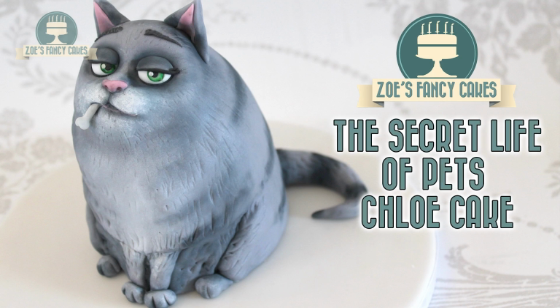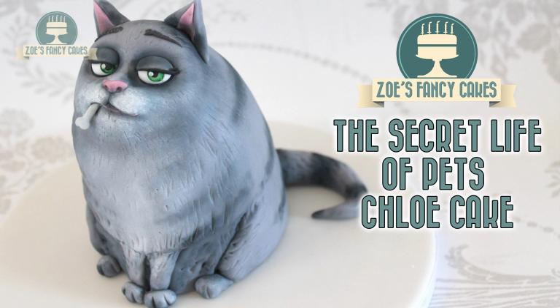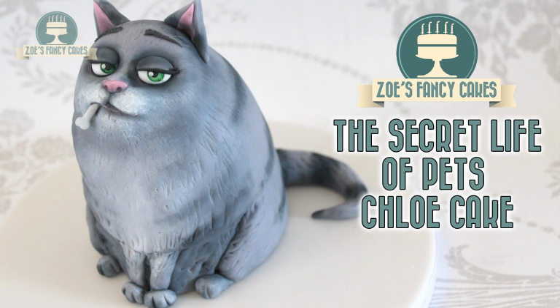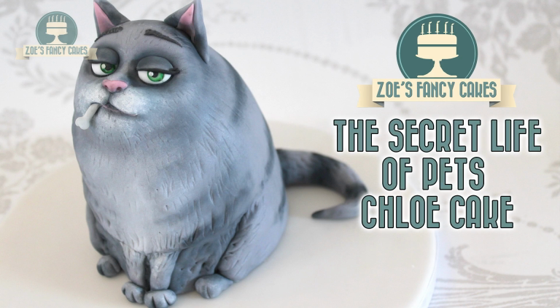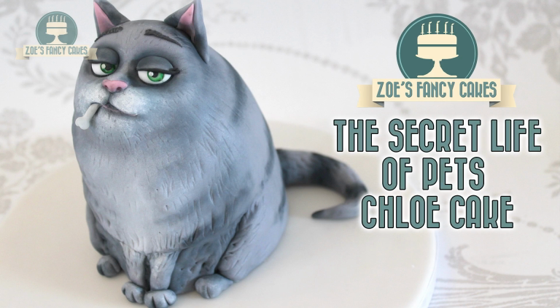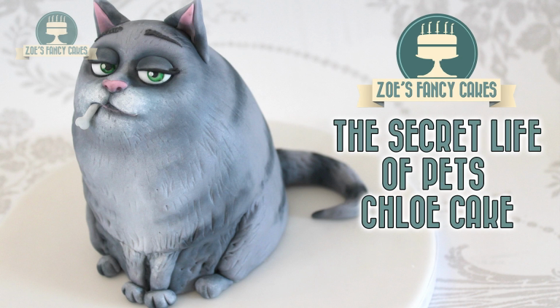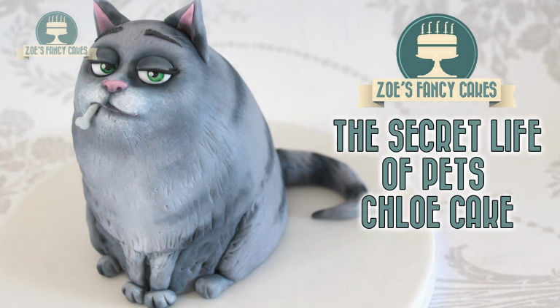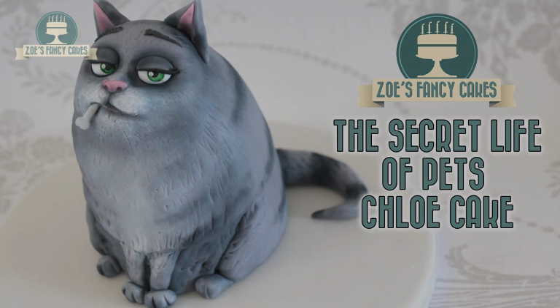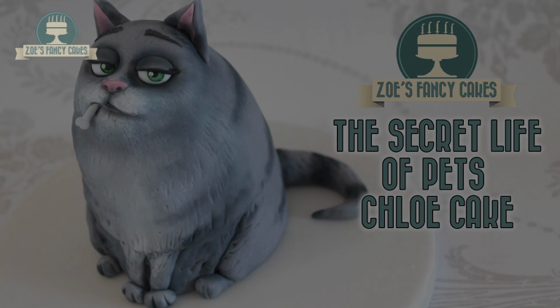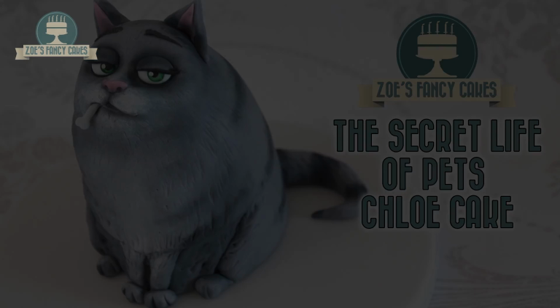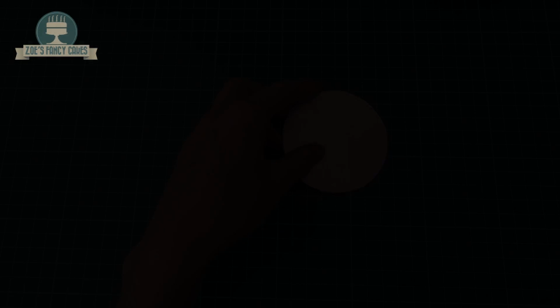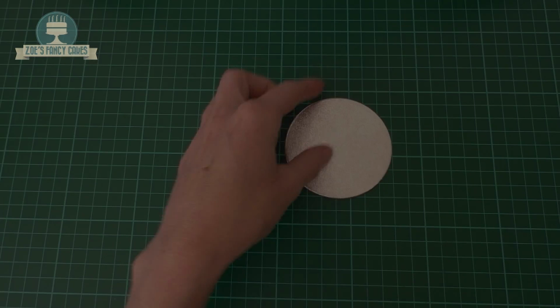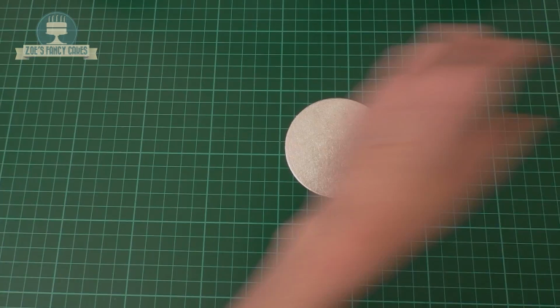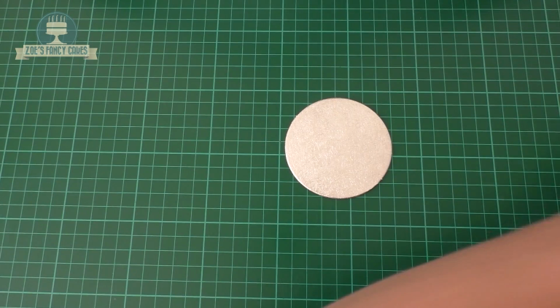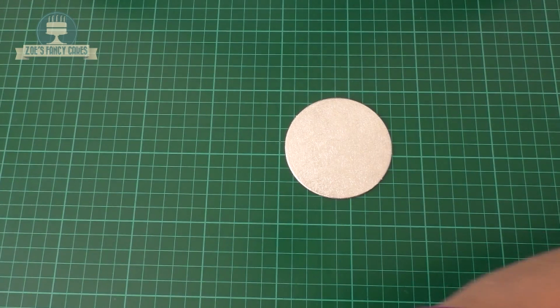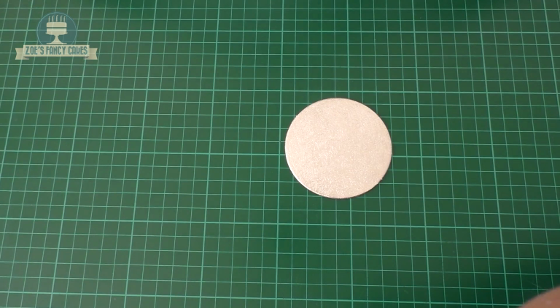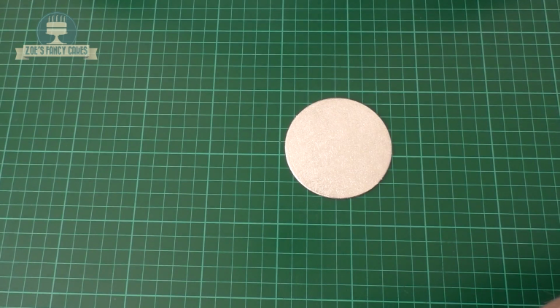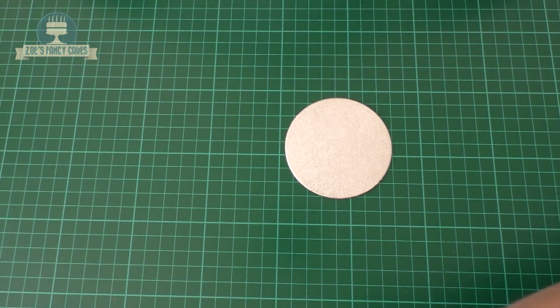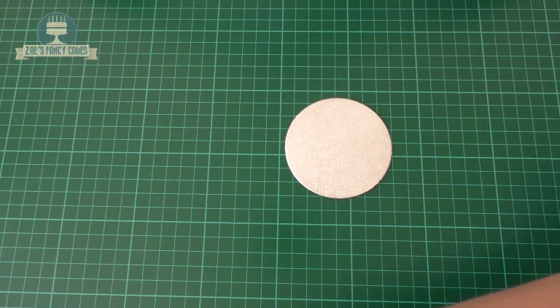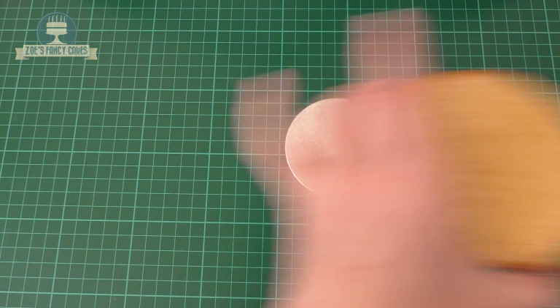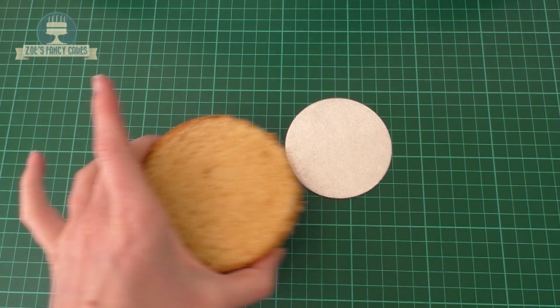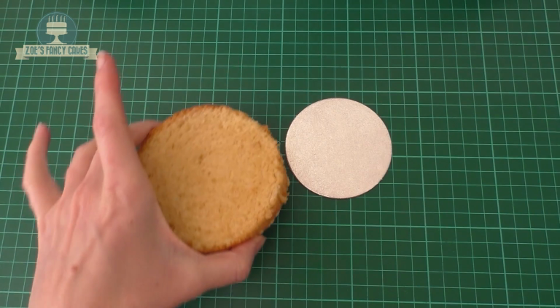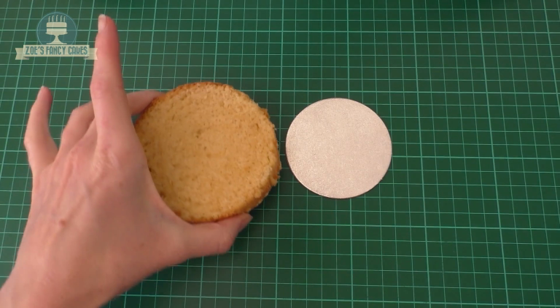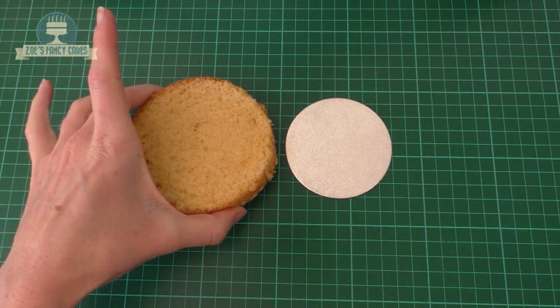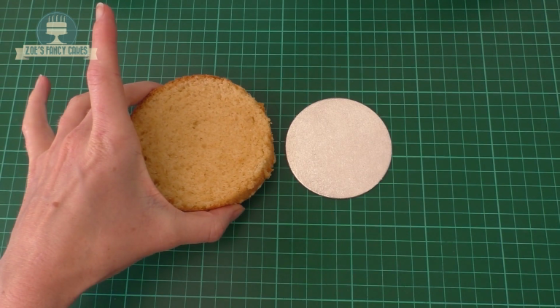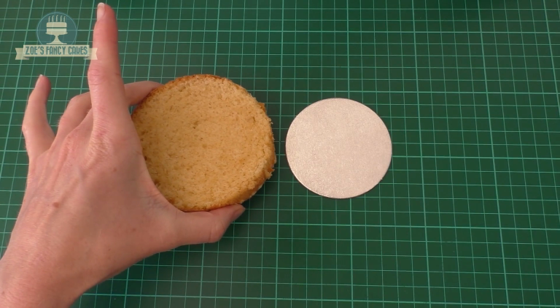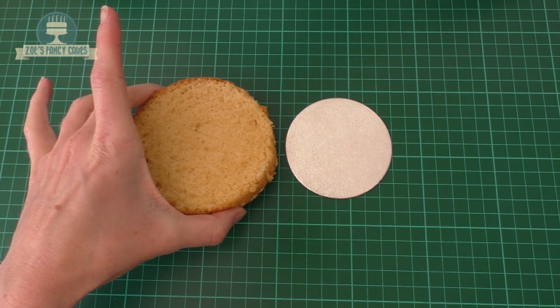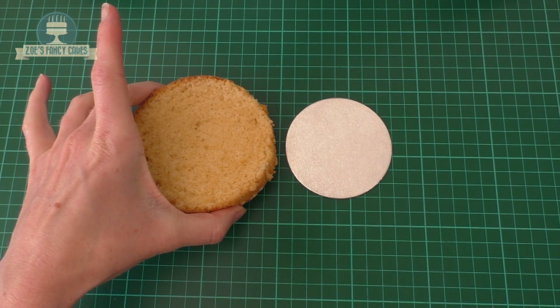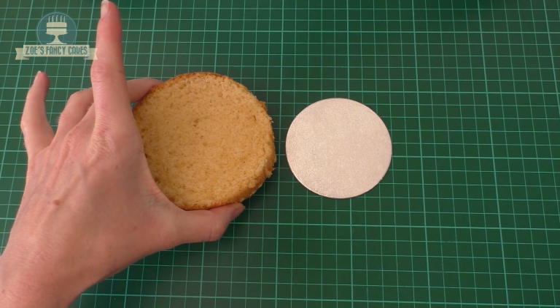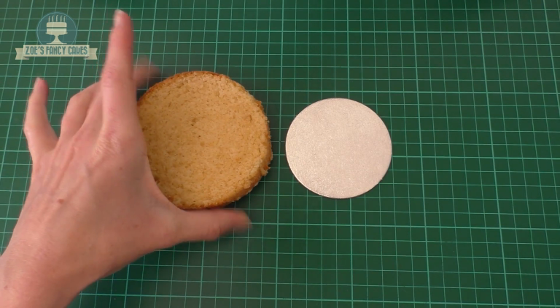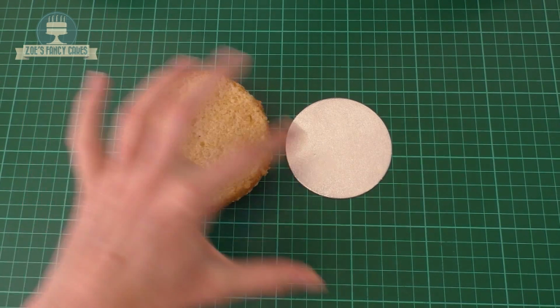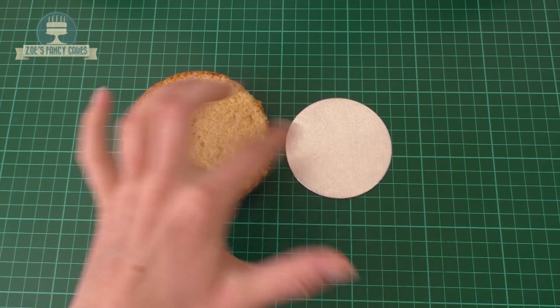Hi guys, in this video we're going to make Chloe the cat from The Secret Life of Pets. We're going to make her as a cake.